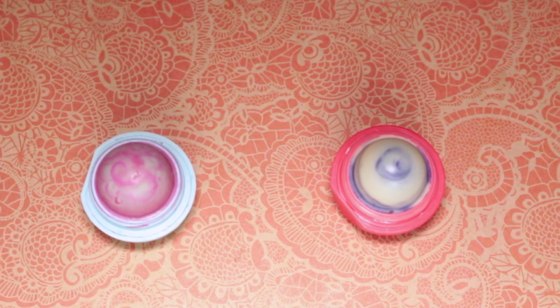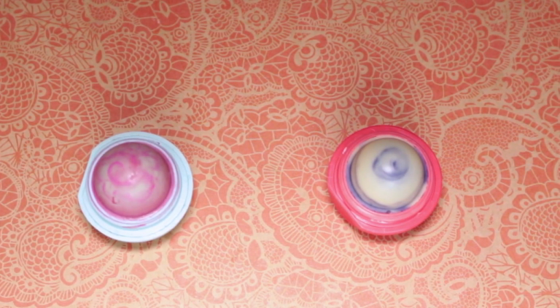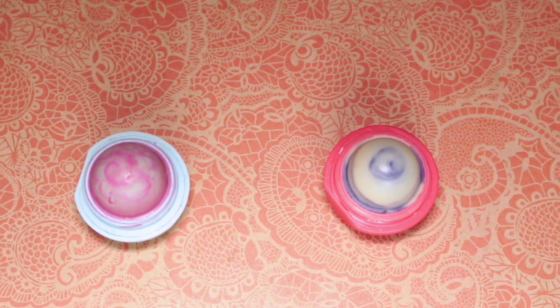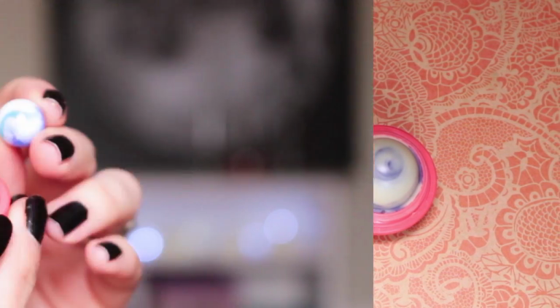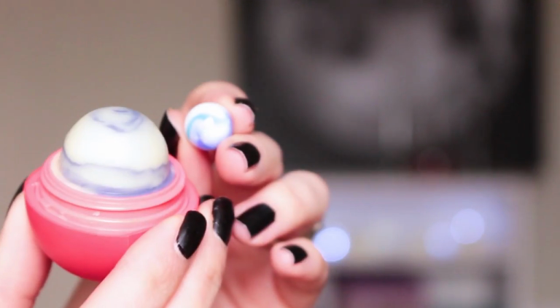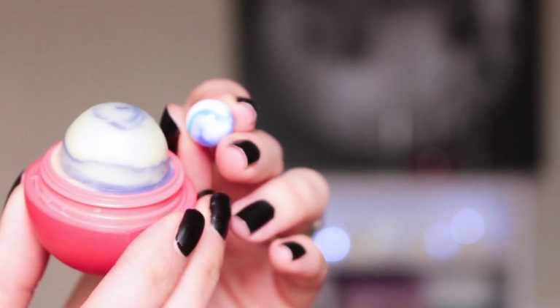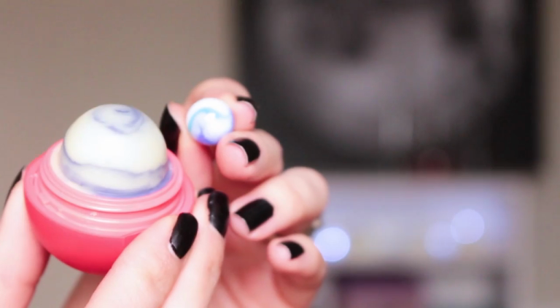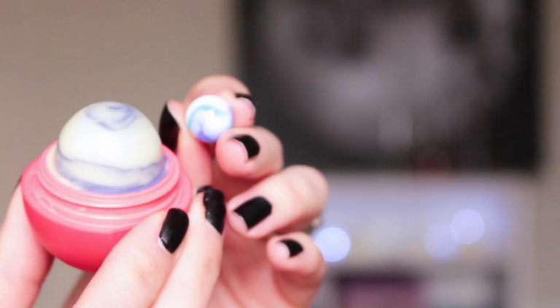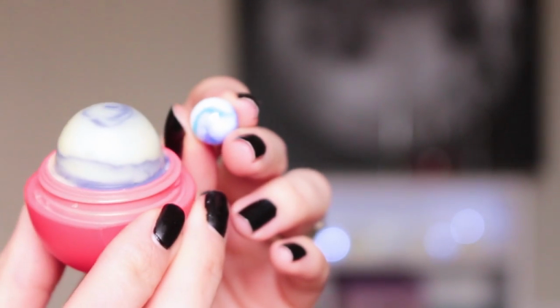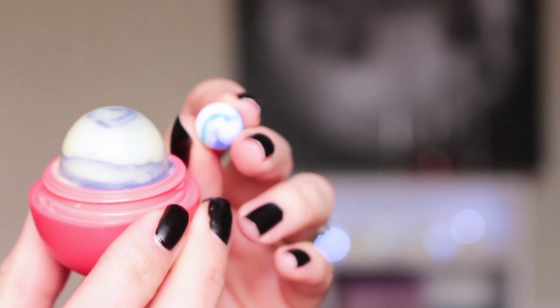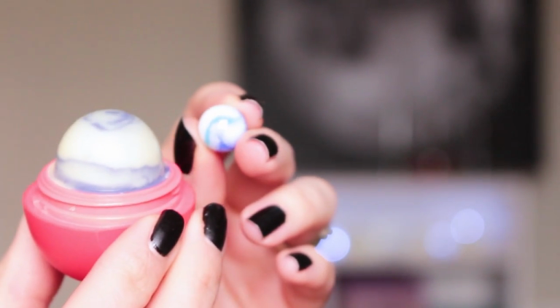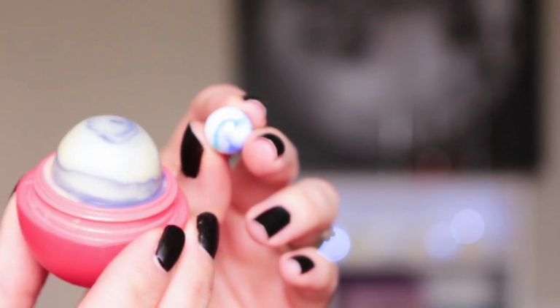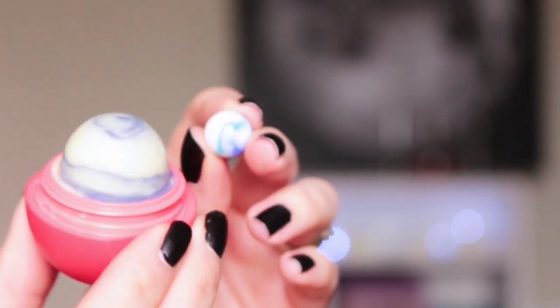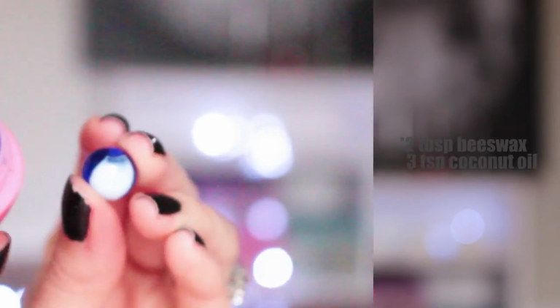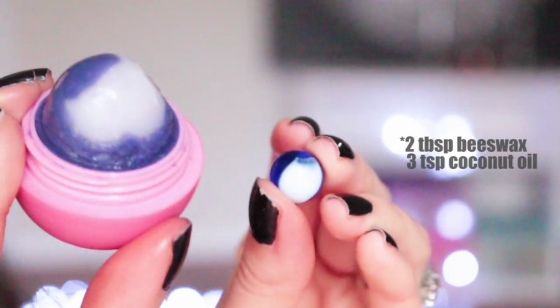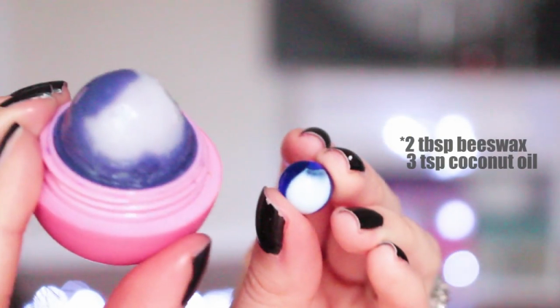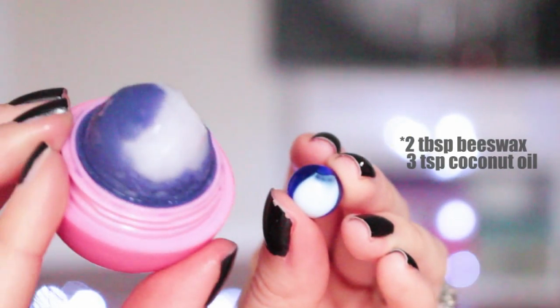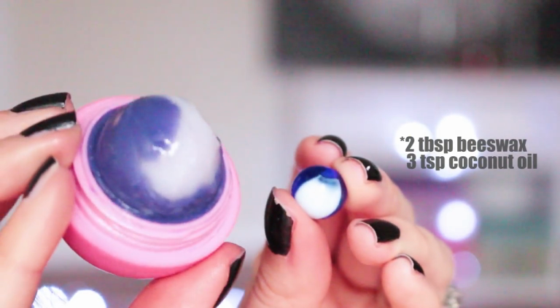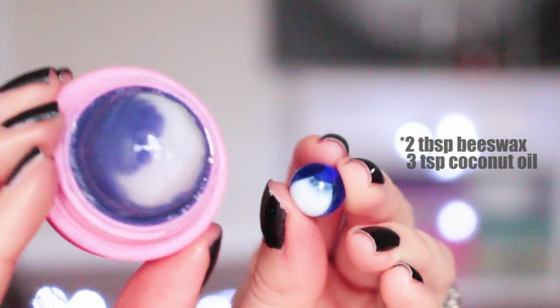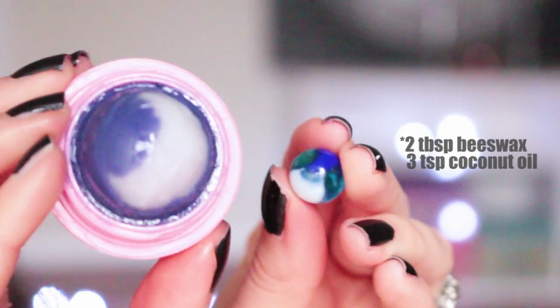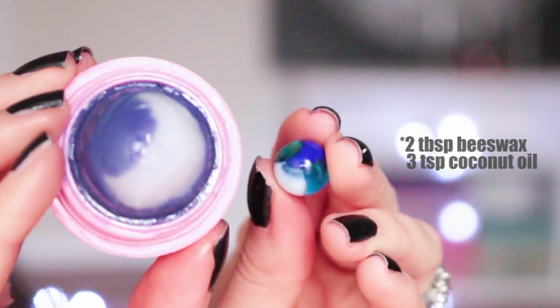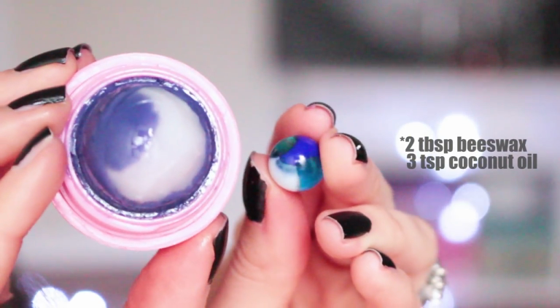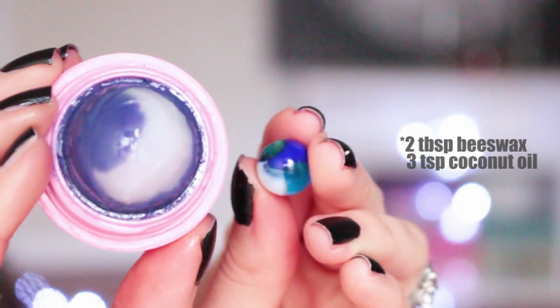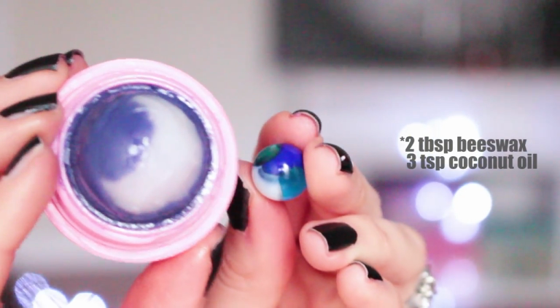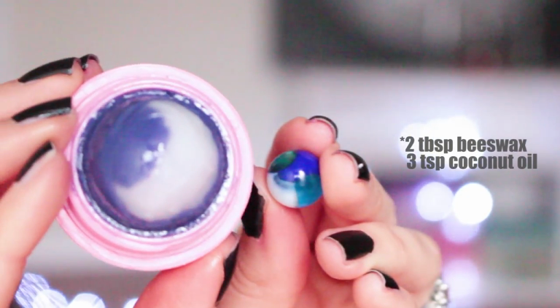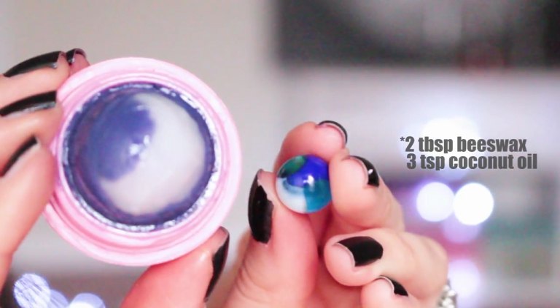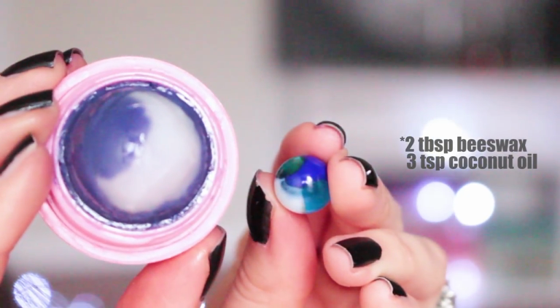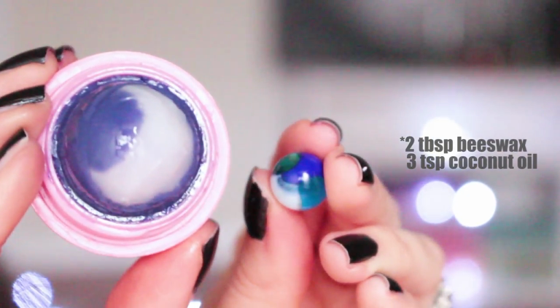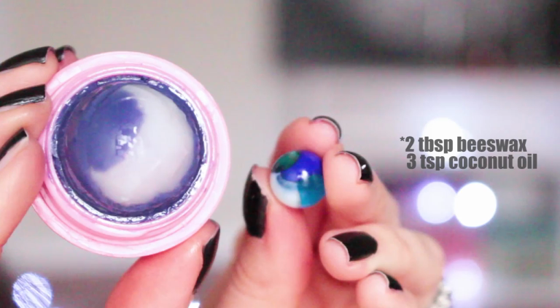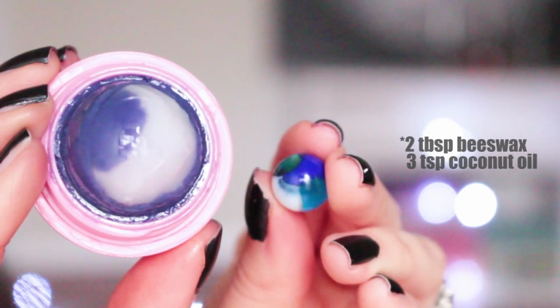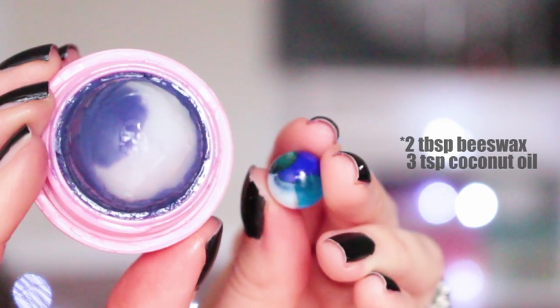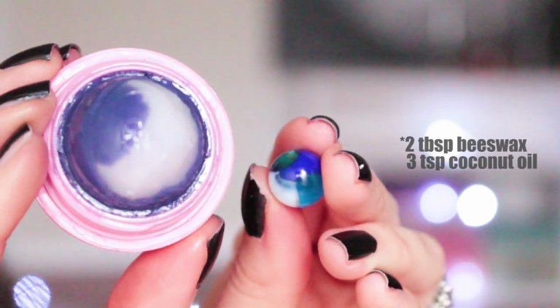Now you have your own special EOS with all its marbly goodness. Here are some of the other ones I made. The last one was made of just coconut oil and beeswax. Enjoy your lip balm stylers.